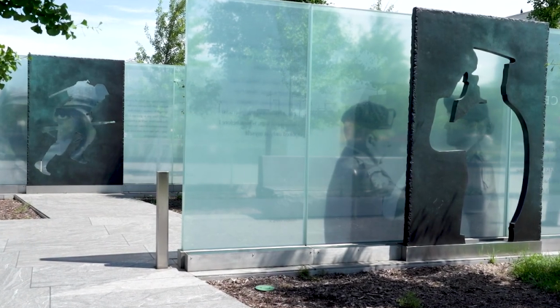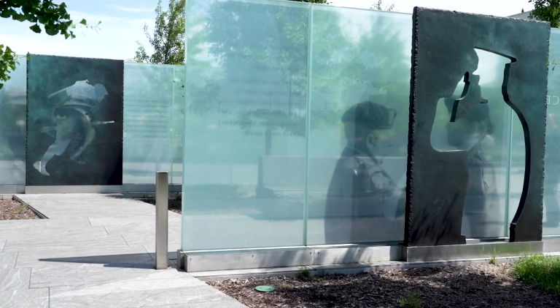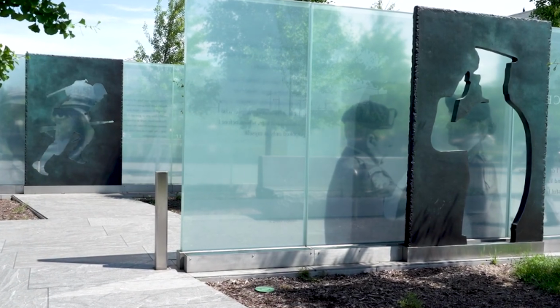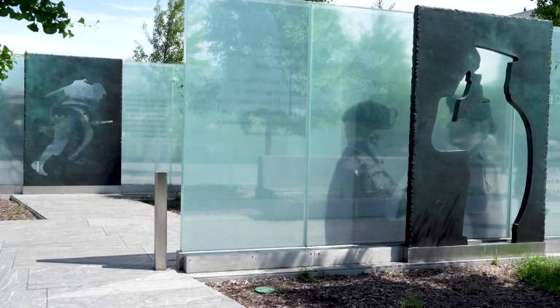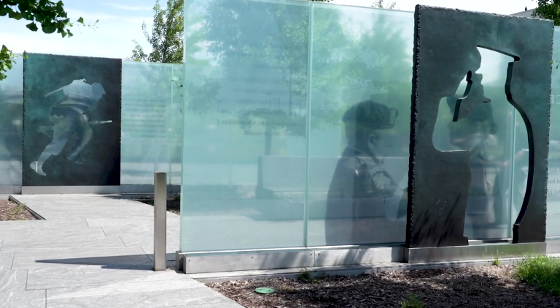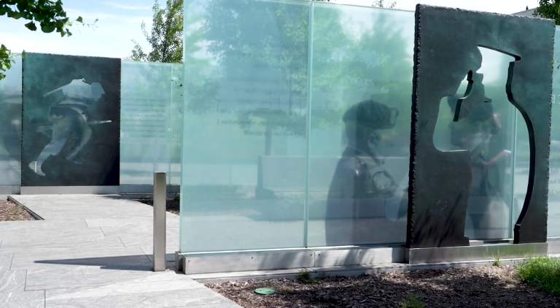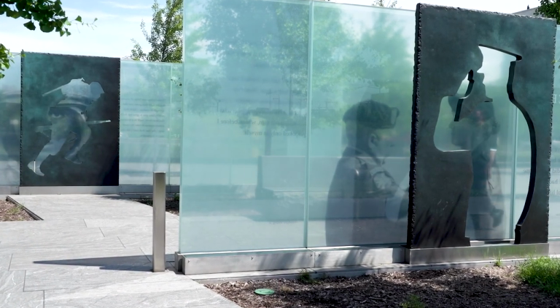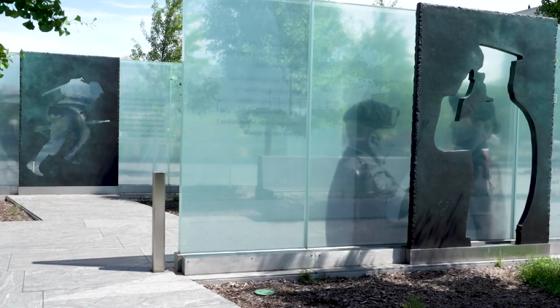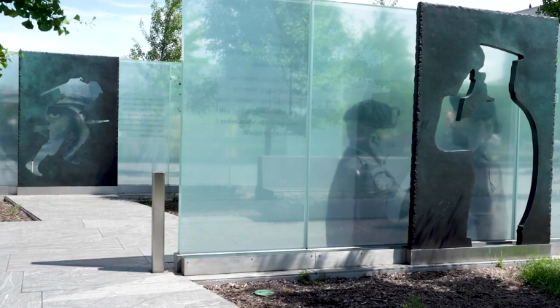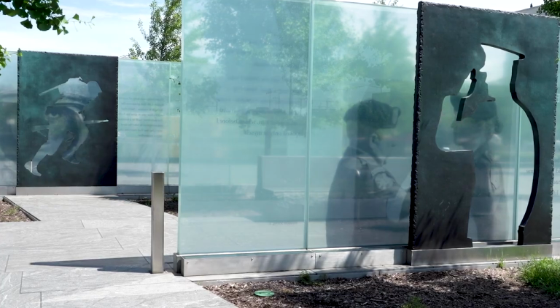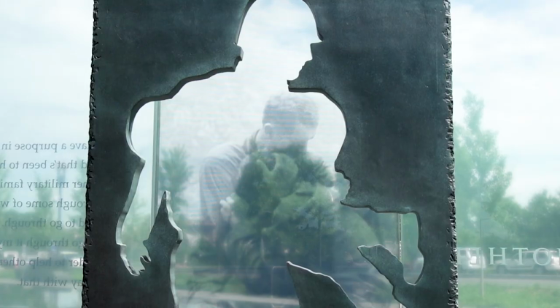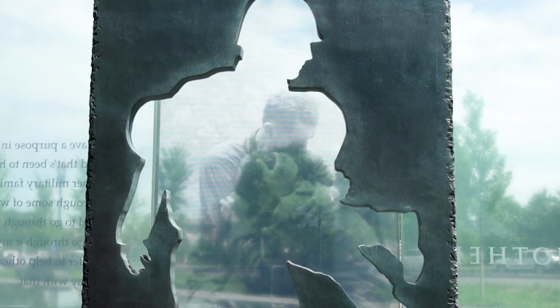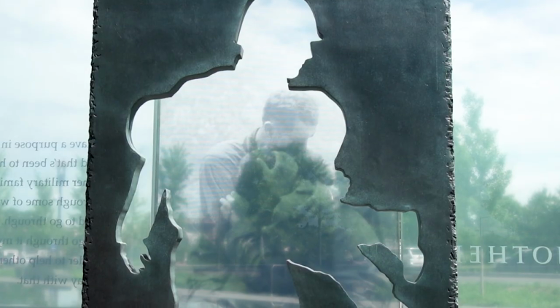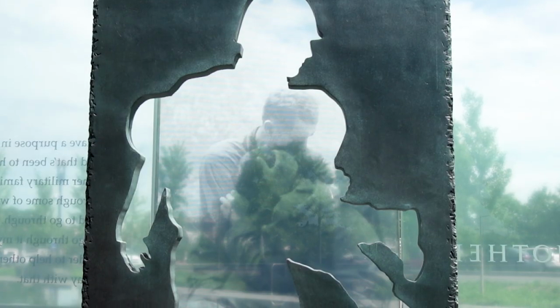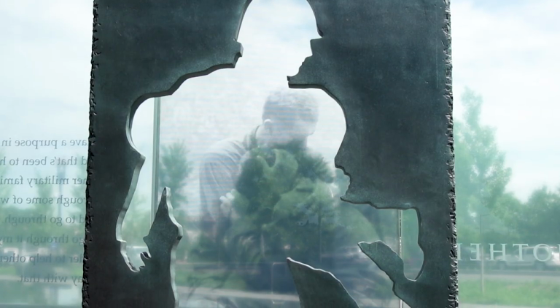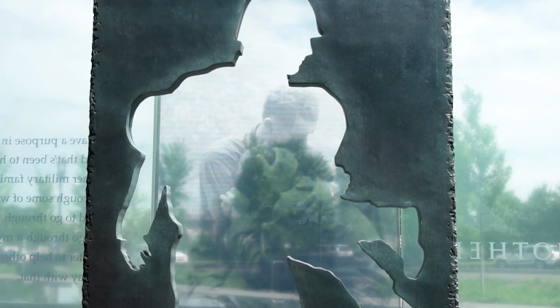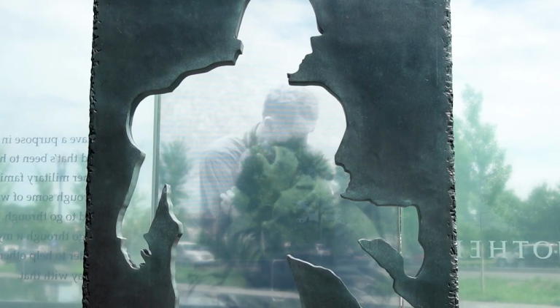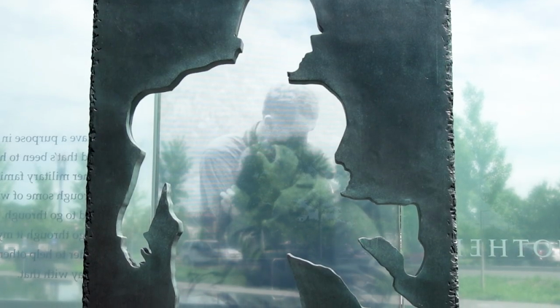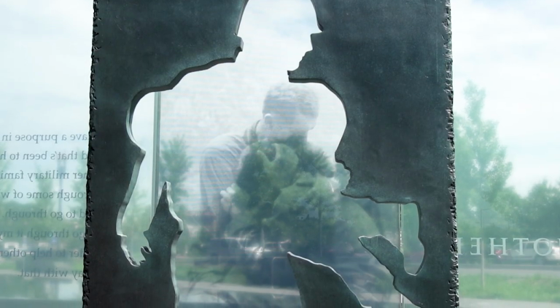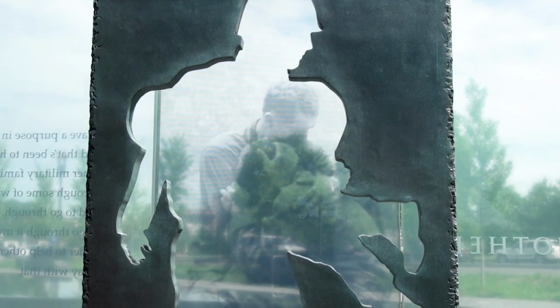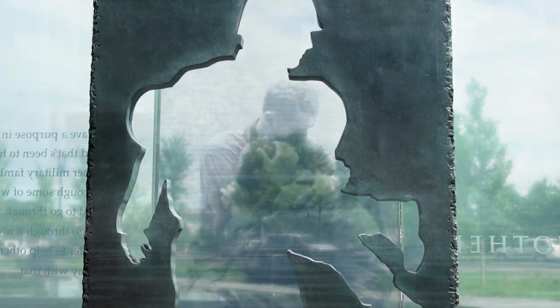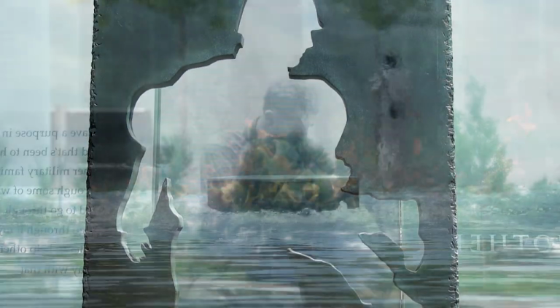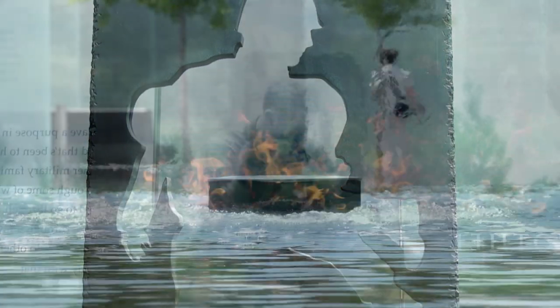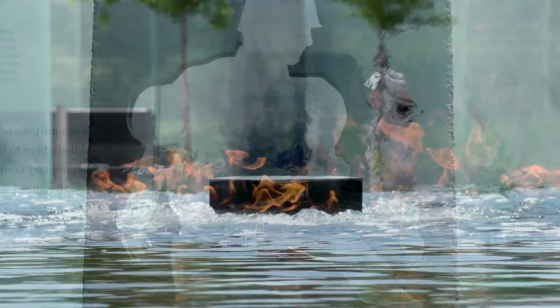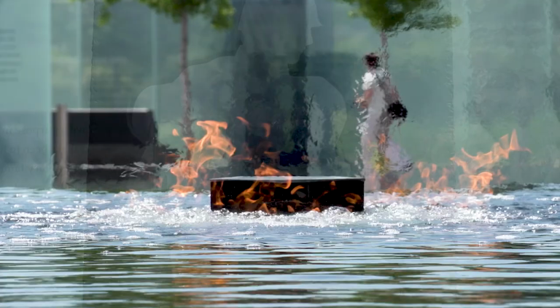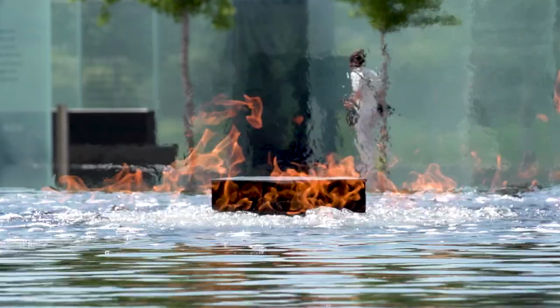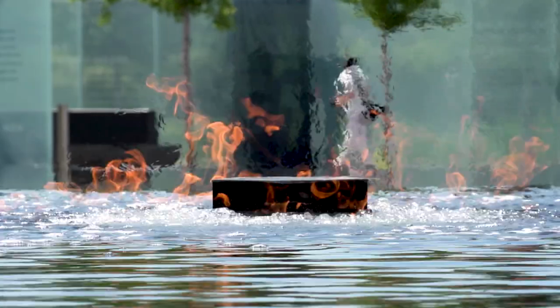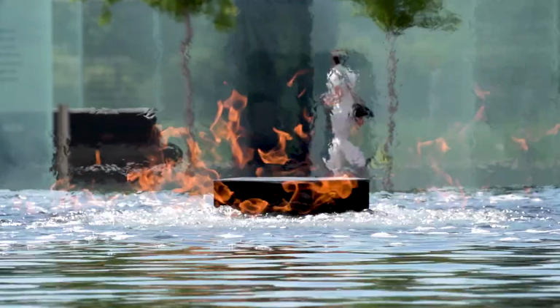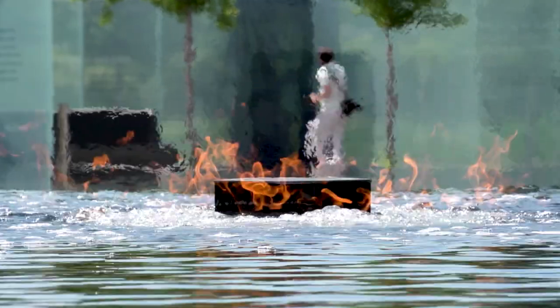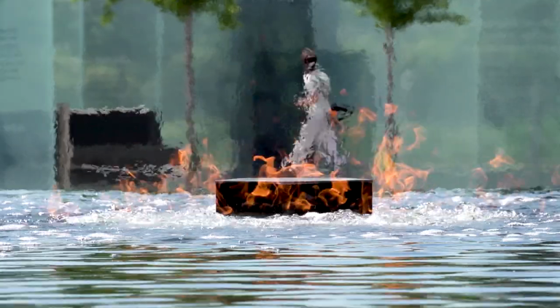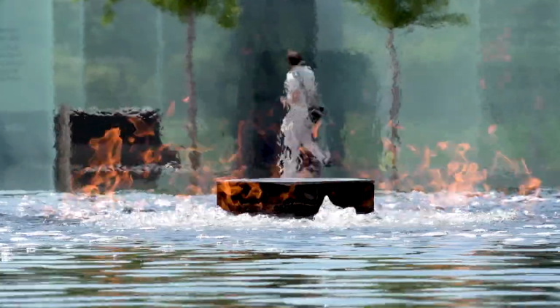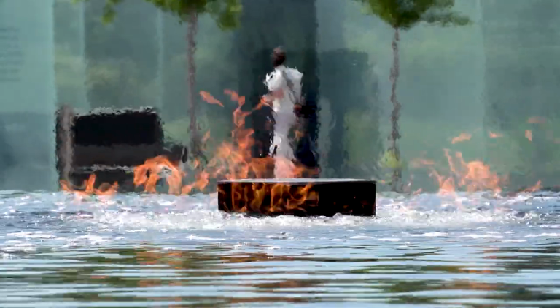the memorial is a beautiful juxtaposition of granite and glass where you can bear witness to the experiences of our heroes who are disabled.